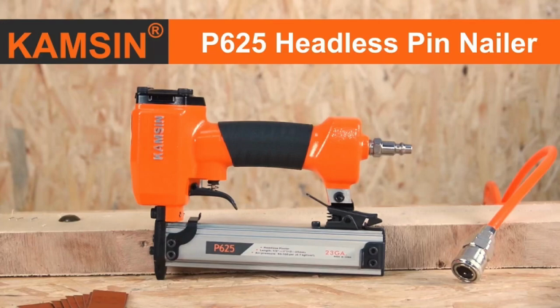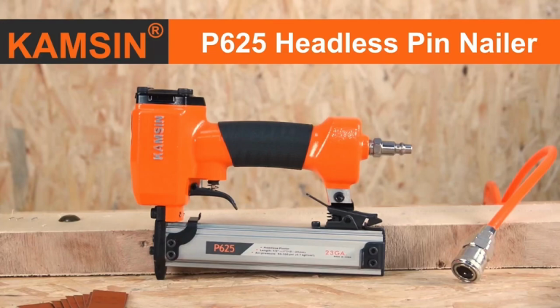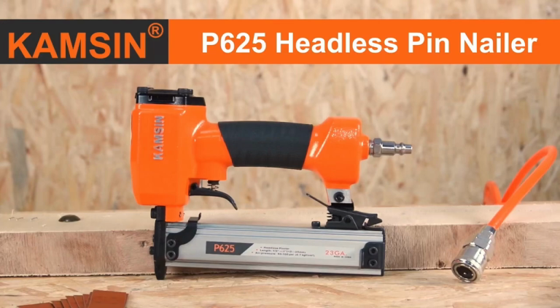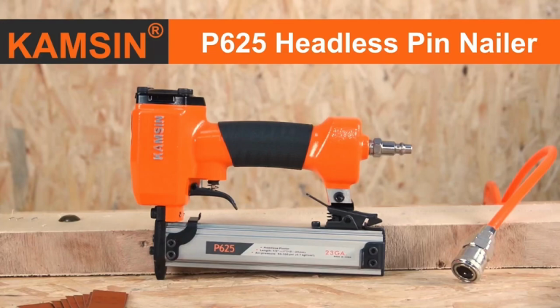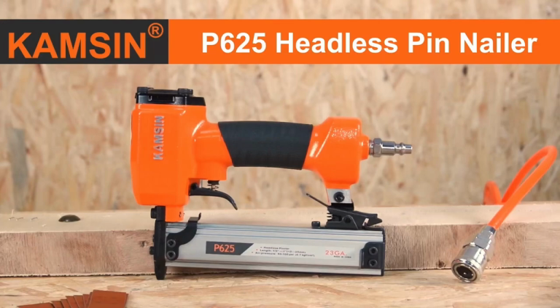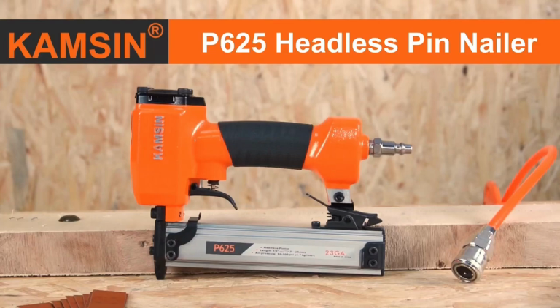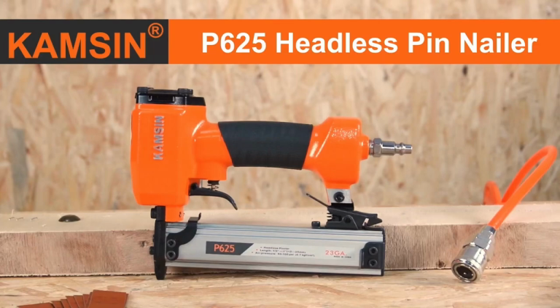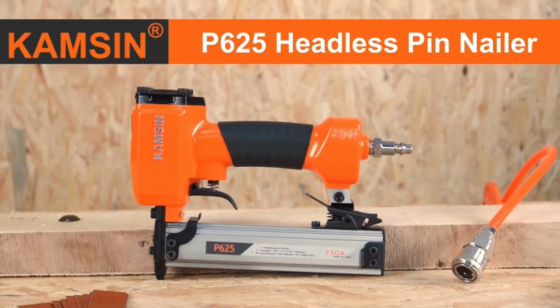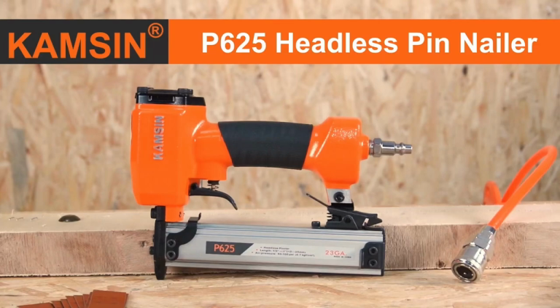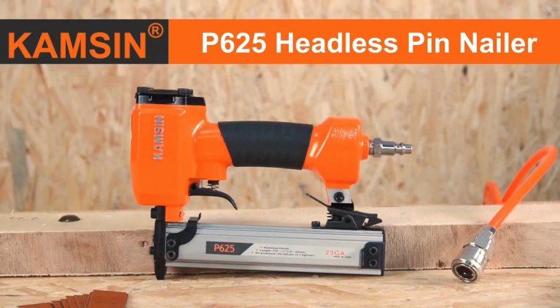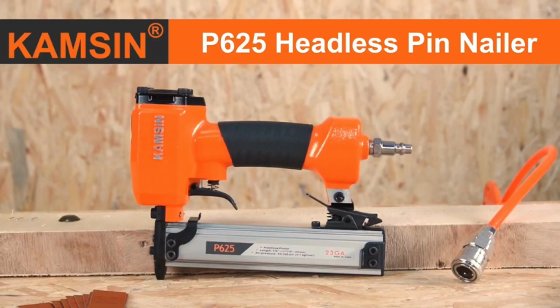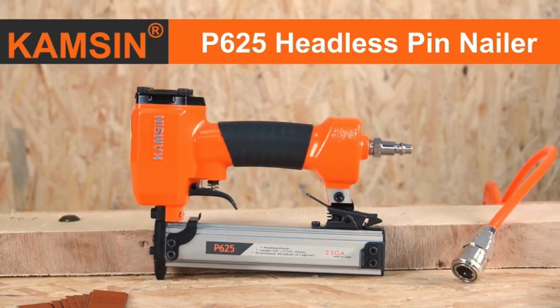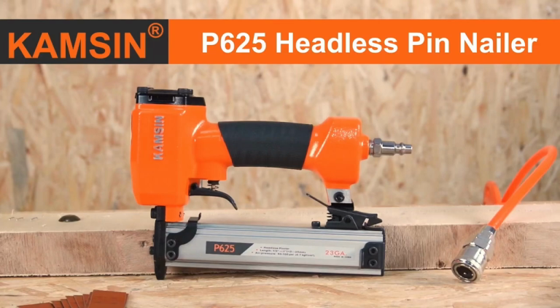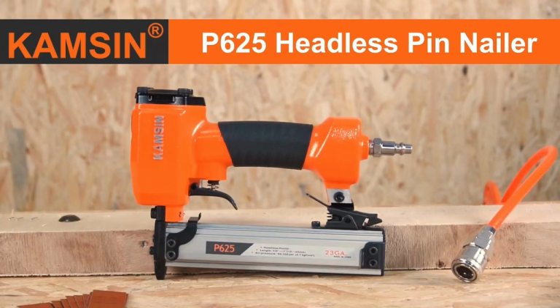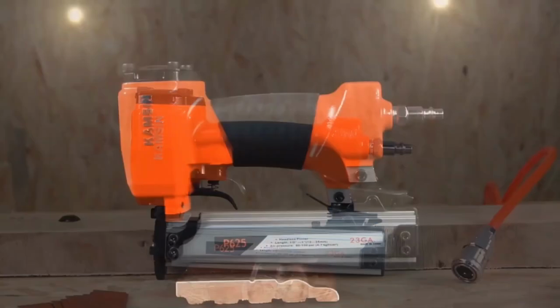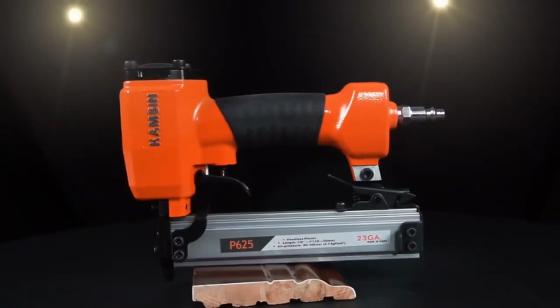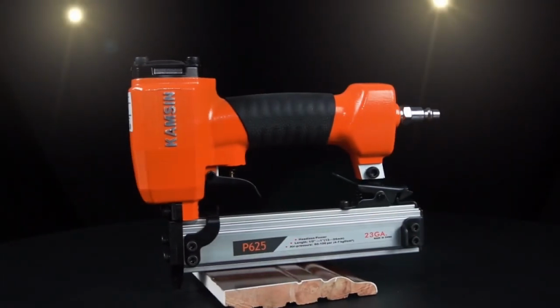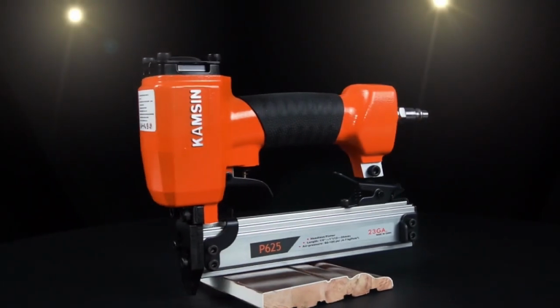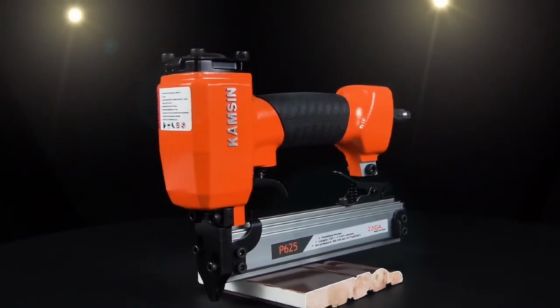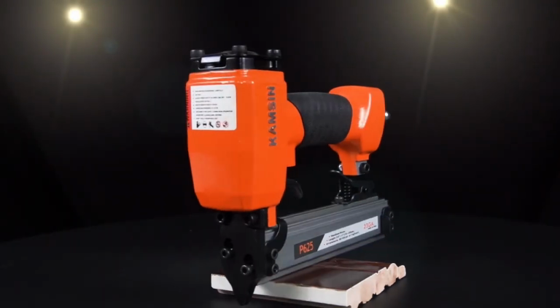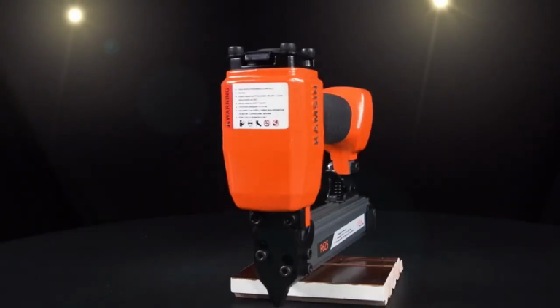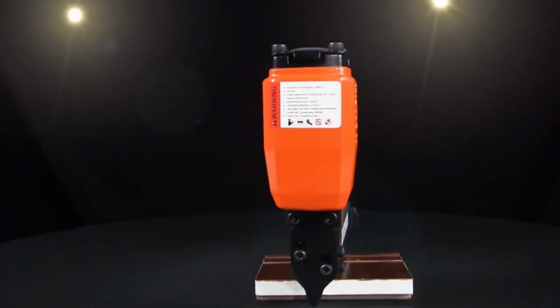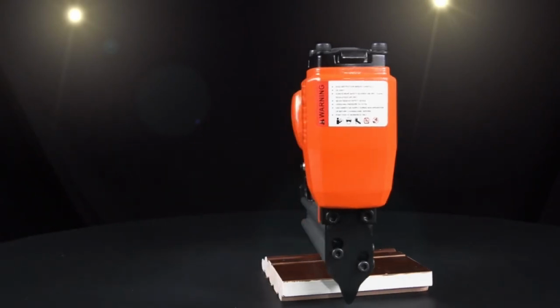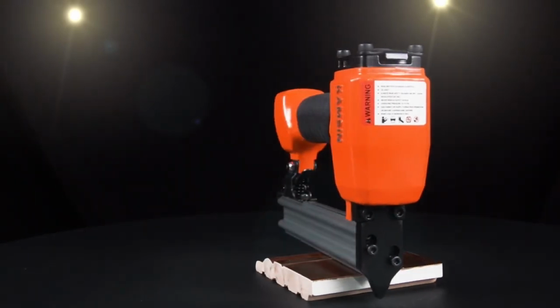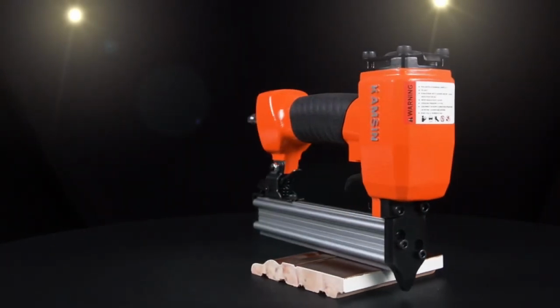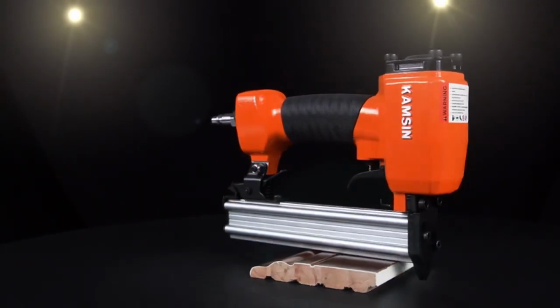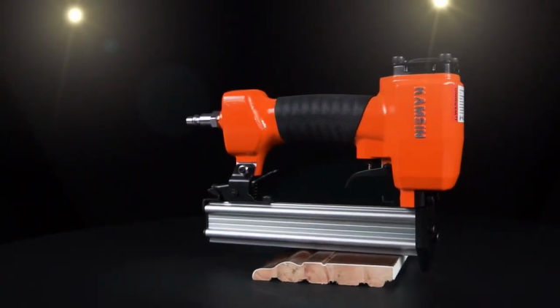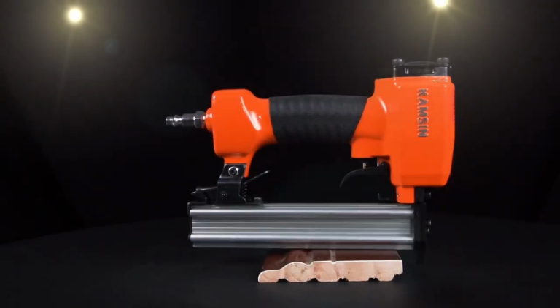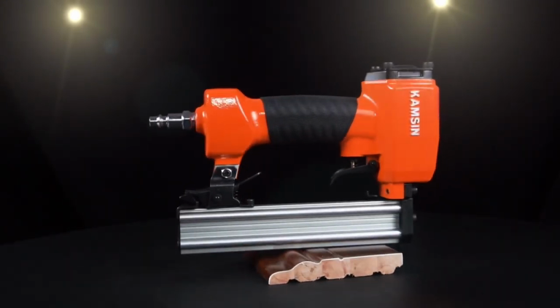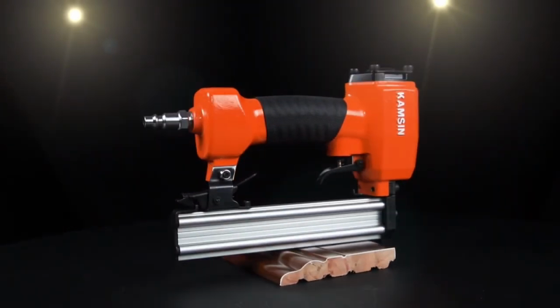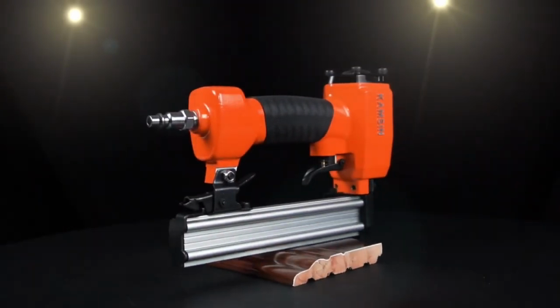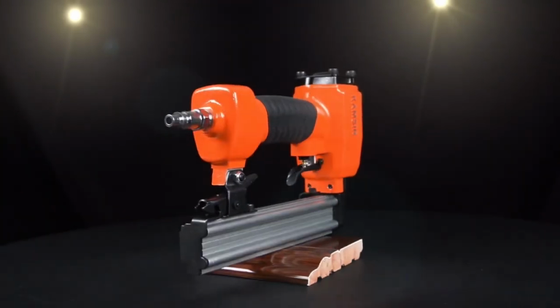Kamsyn P625 Headless Pin Nailer. Ingenious design, considering both convenient and efficient.